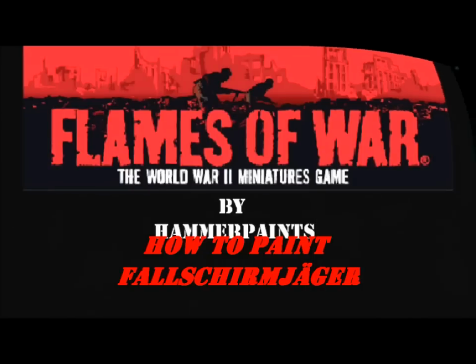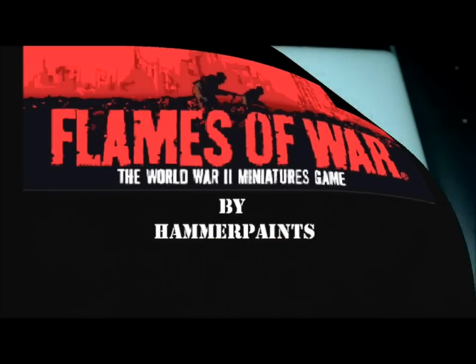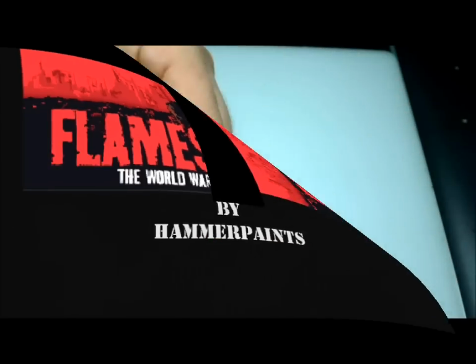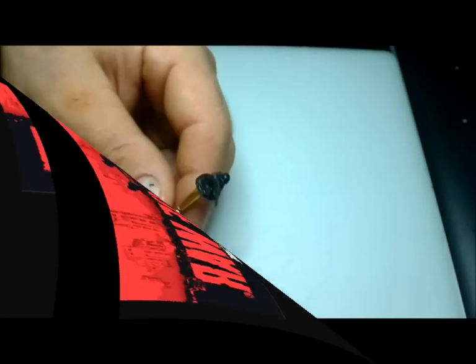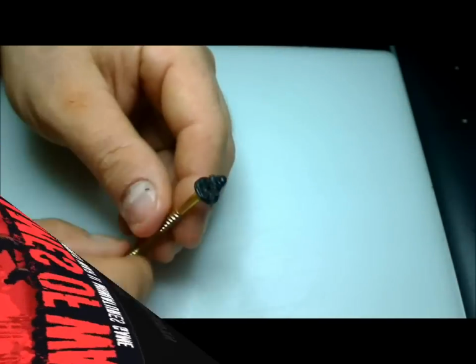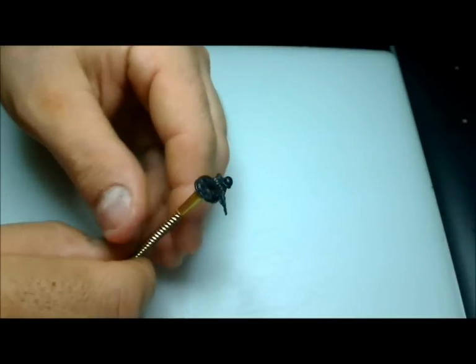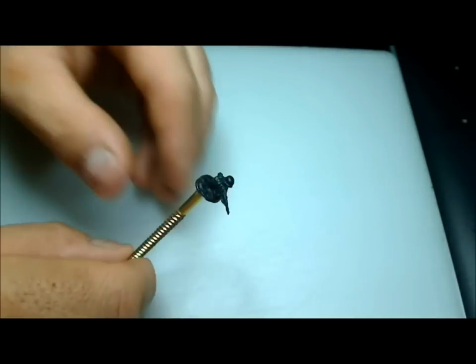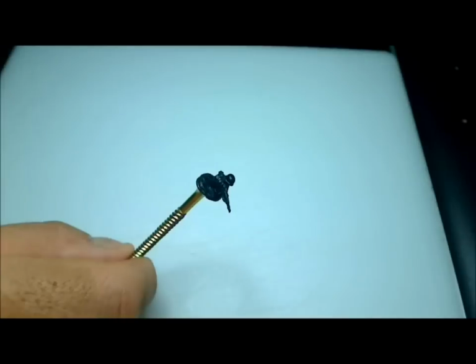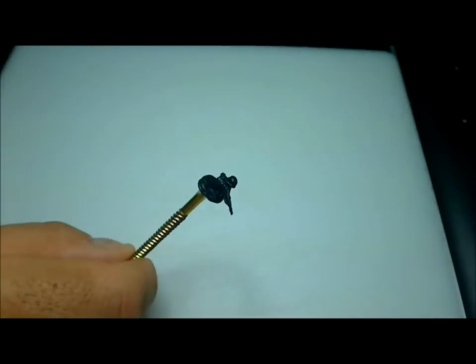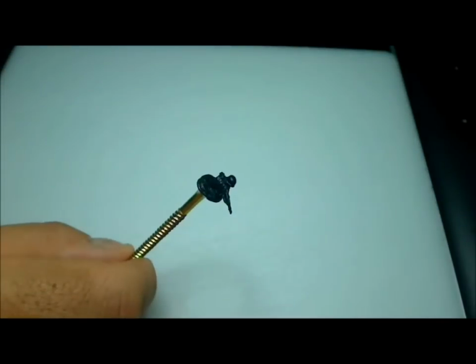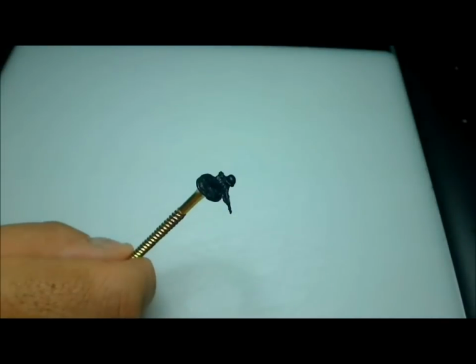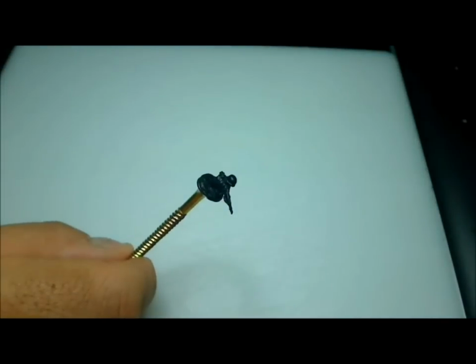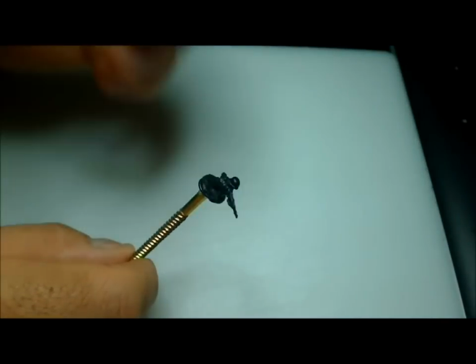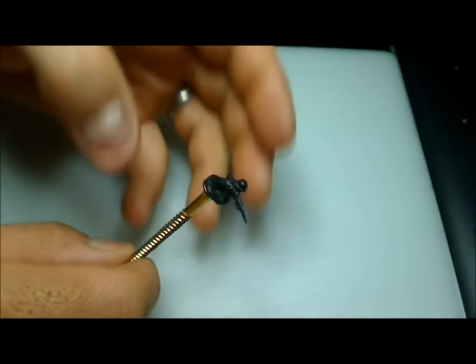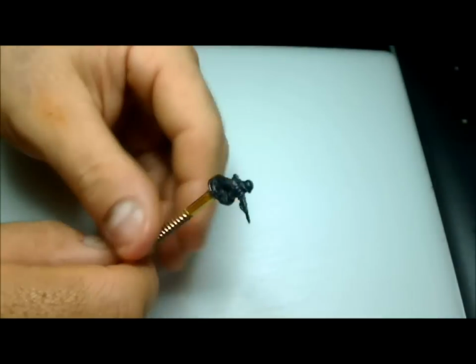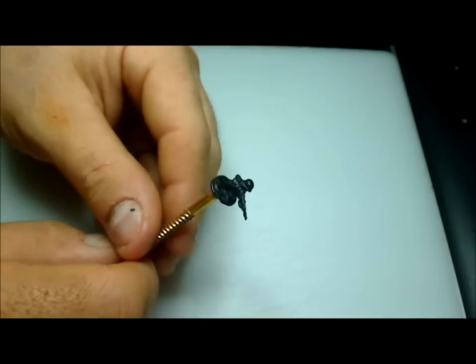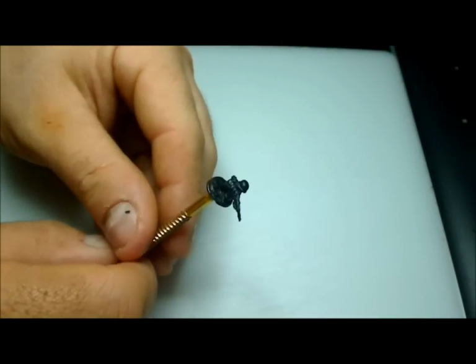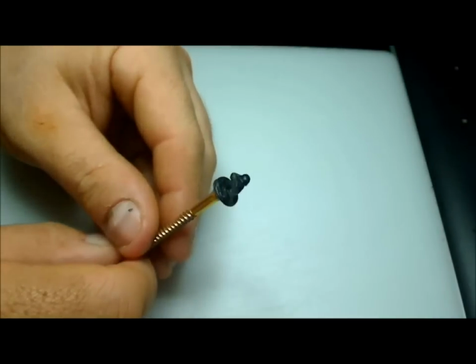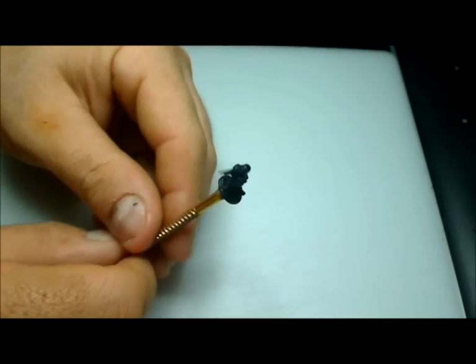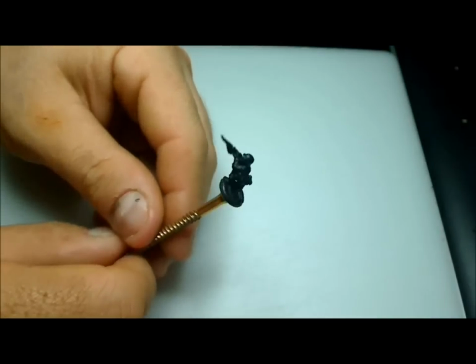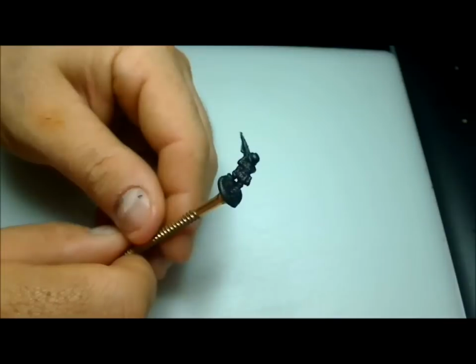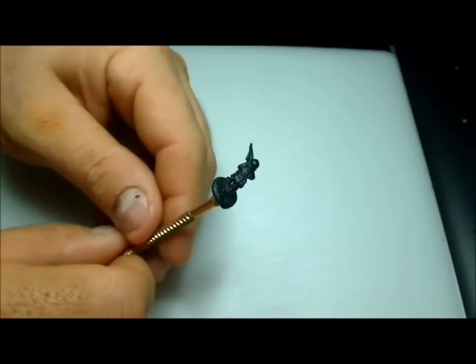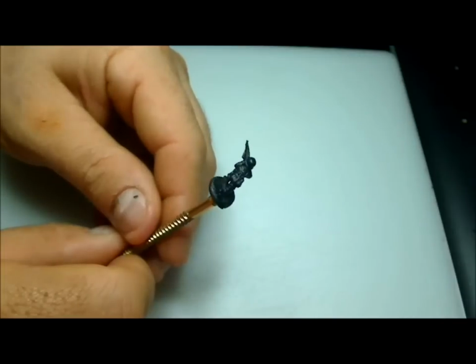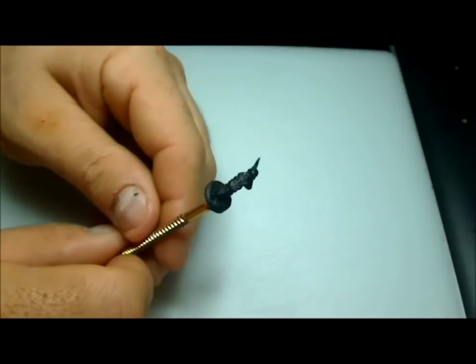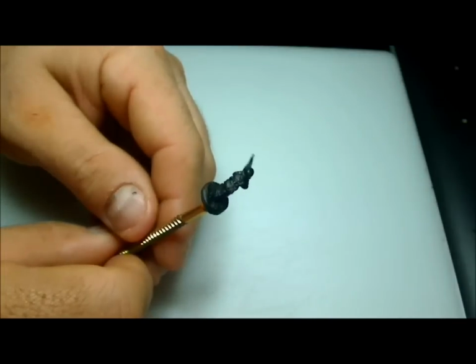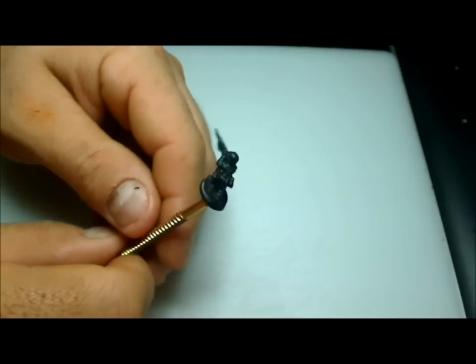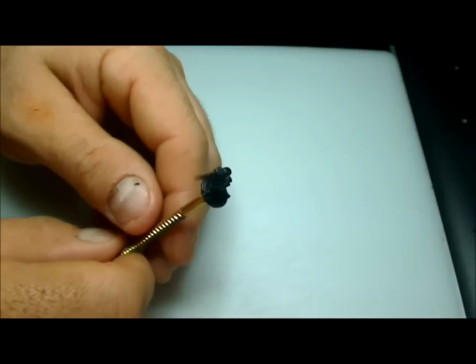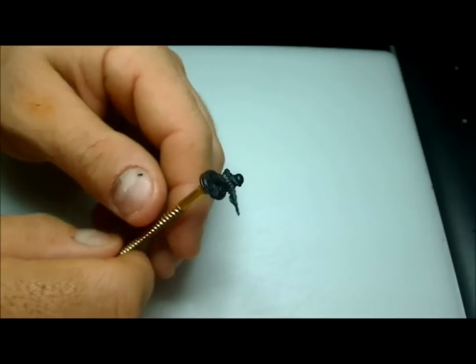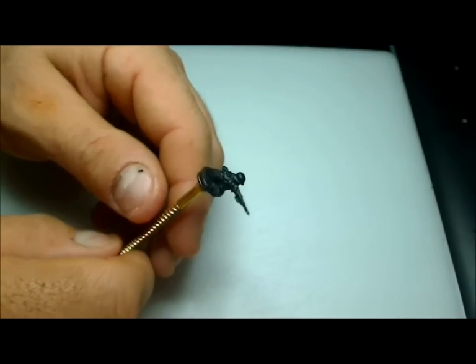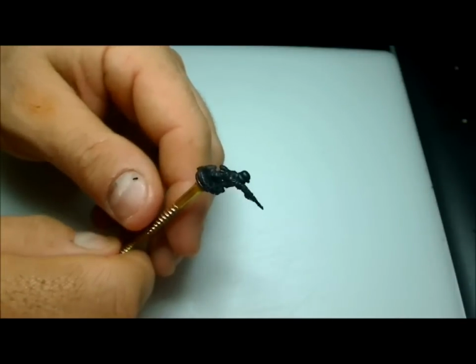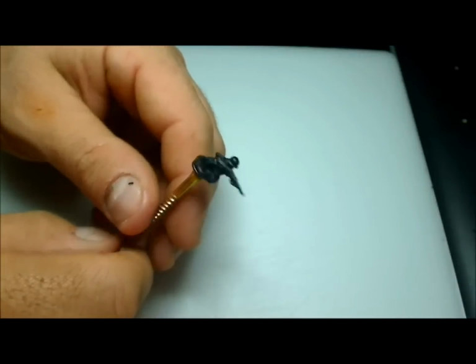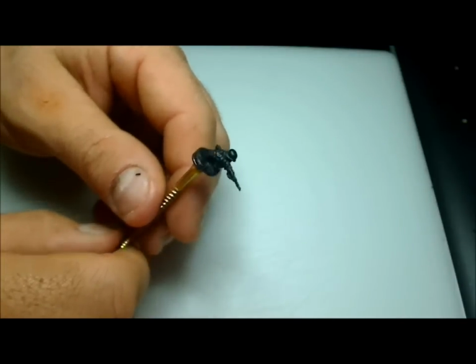Hey guys, welcome to Hammerpaints. In this video it's going to be something a little bit special — we're going to paint the mighty Fallschirmjäger.